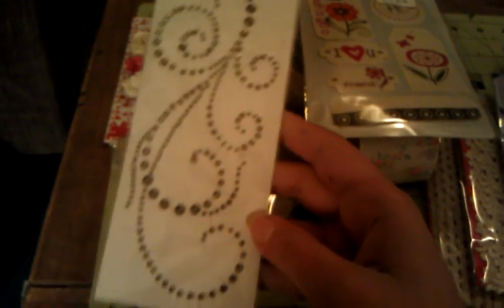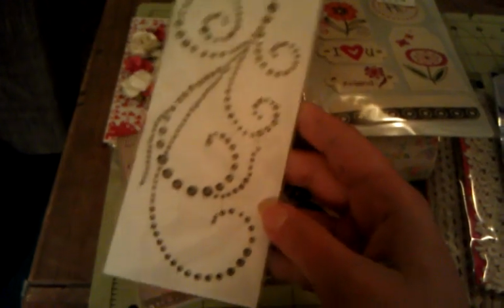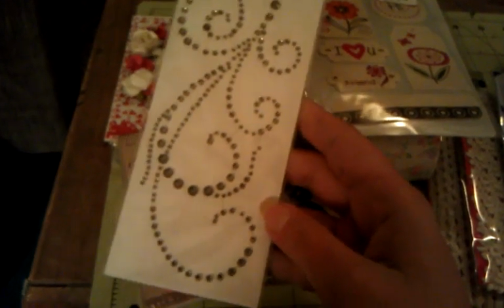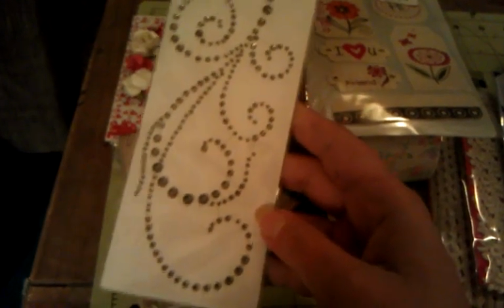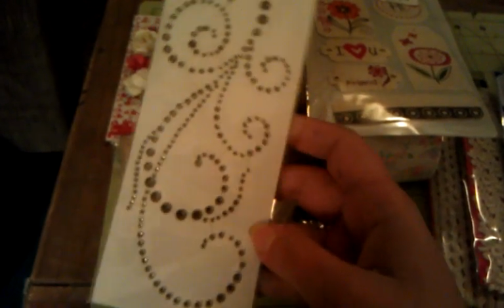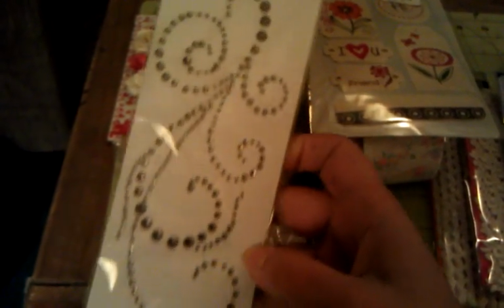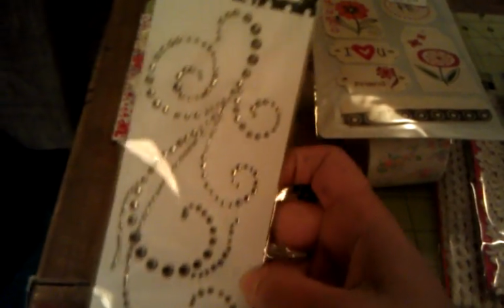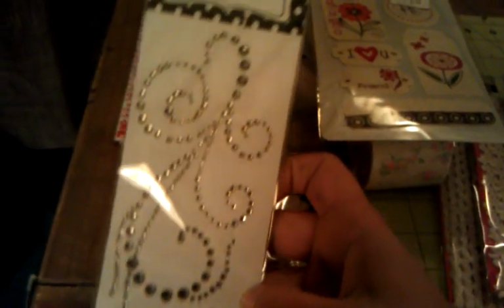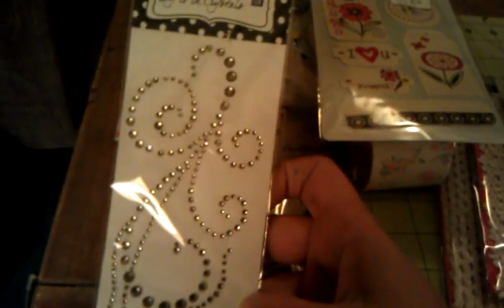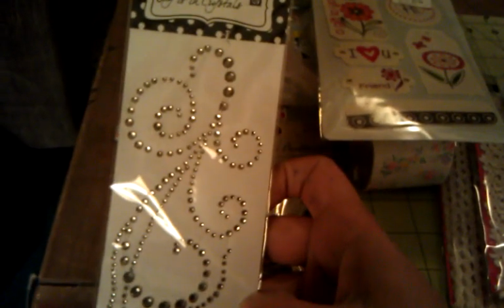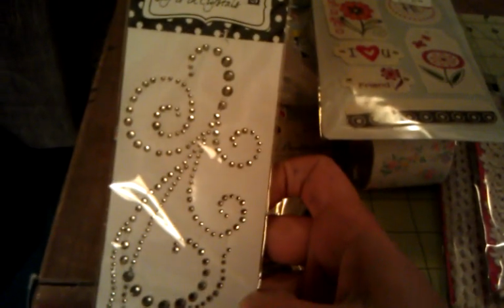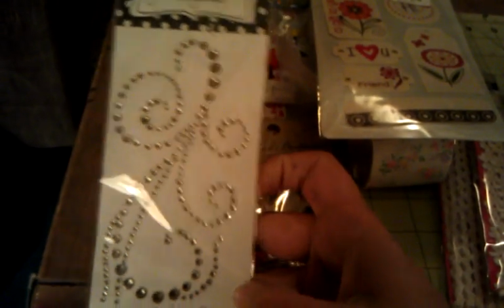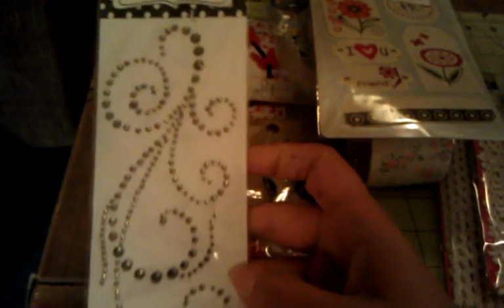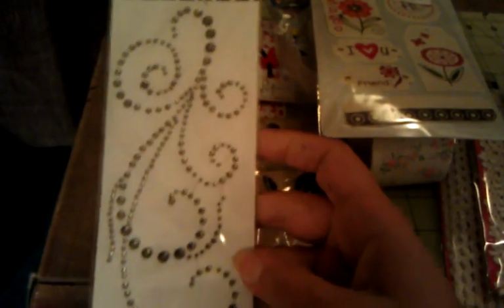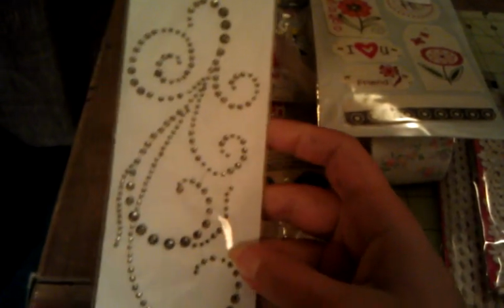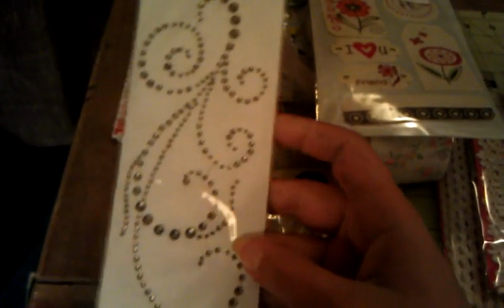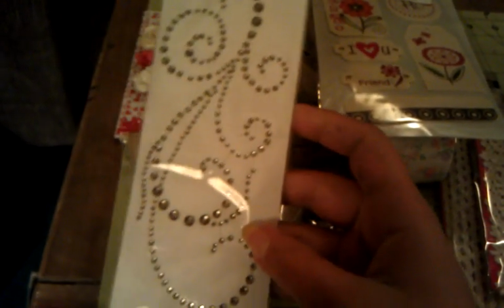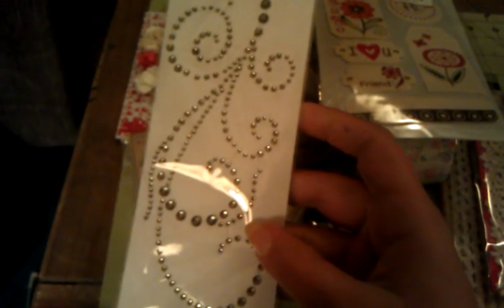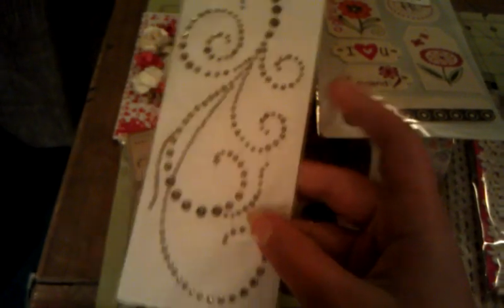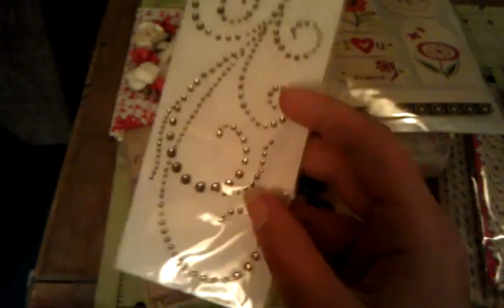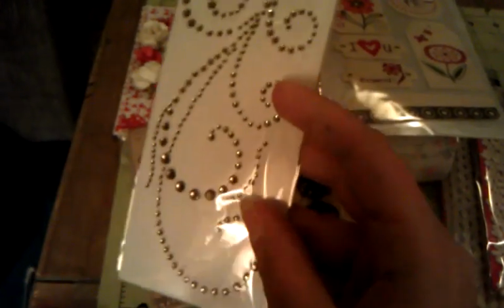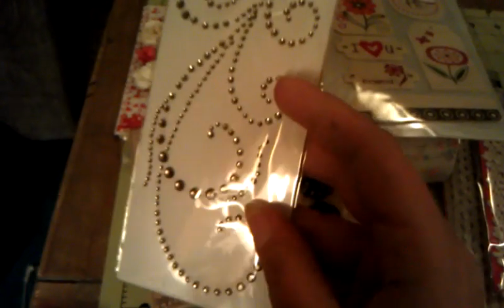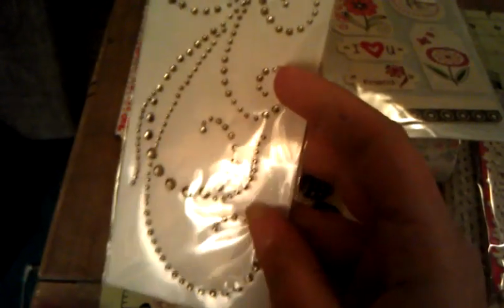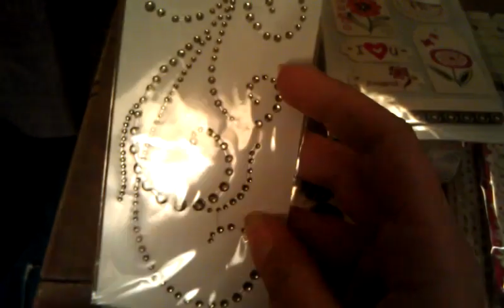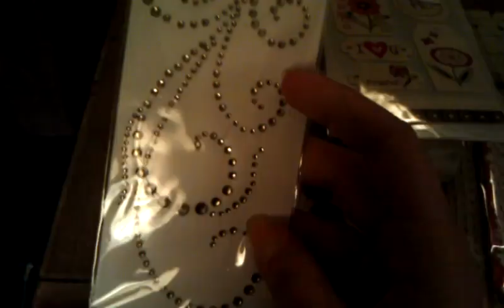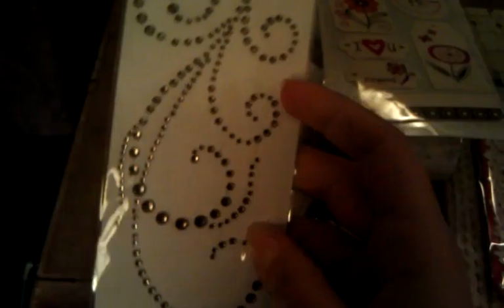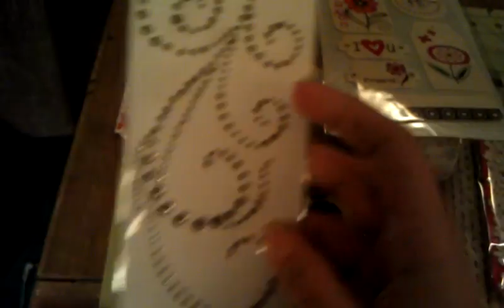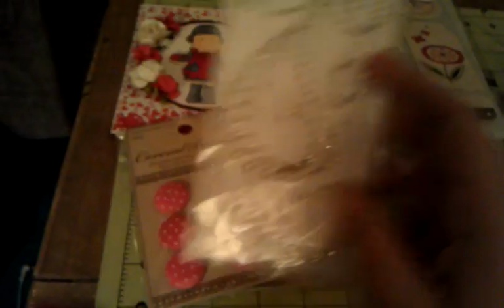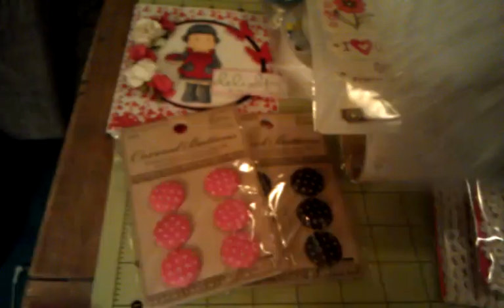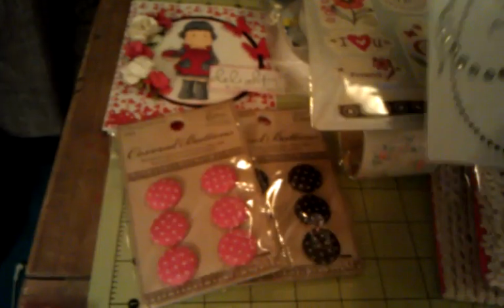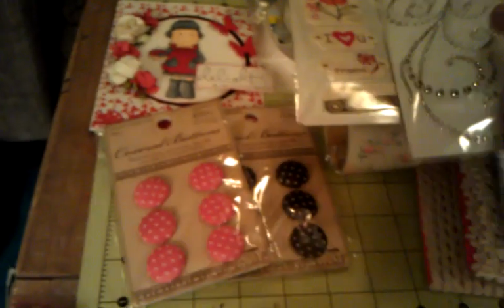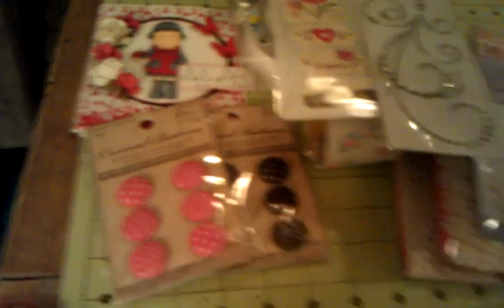Then she sent me some Prima 'Say It In Pearls.' I love me some bling. I love it — love the color, it's gorgeous.